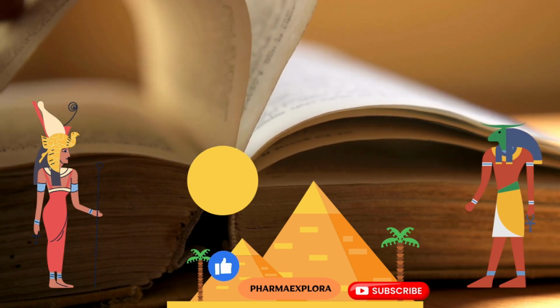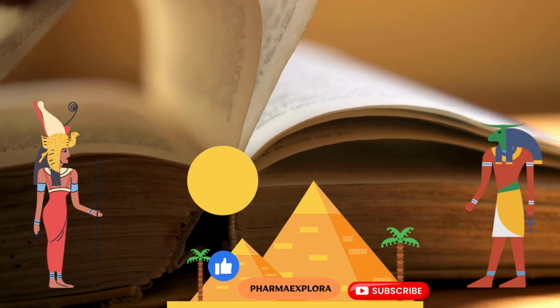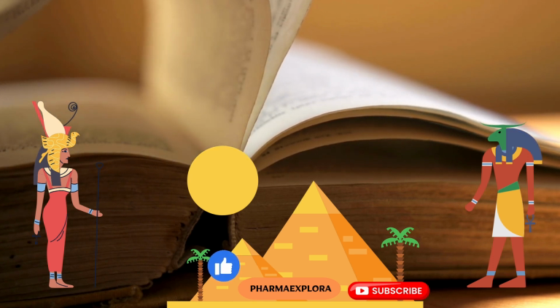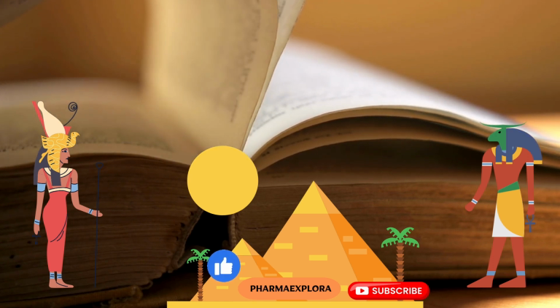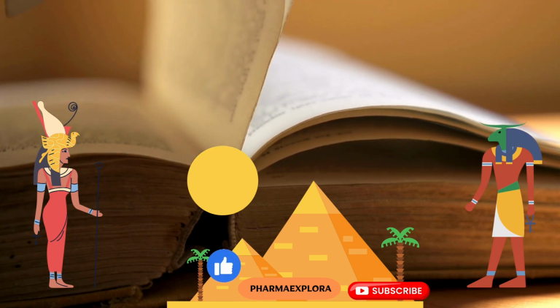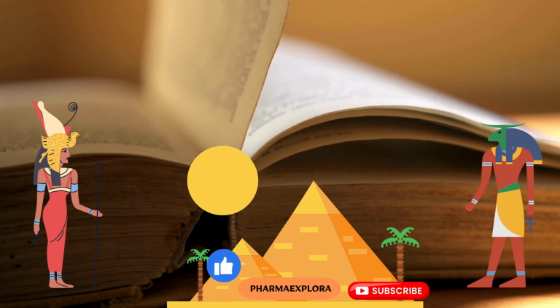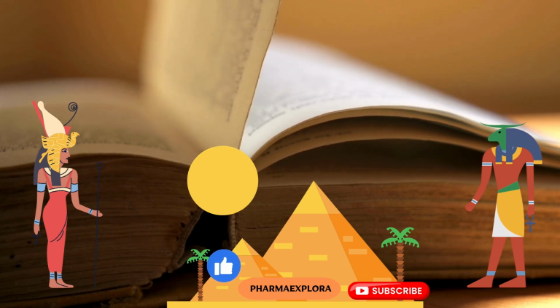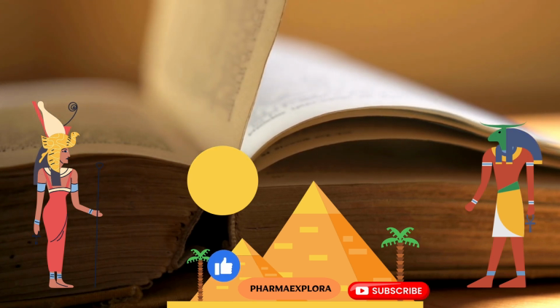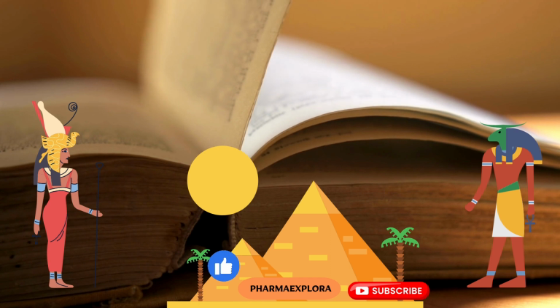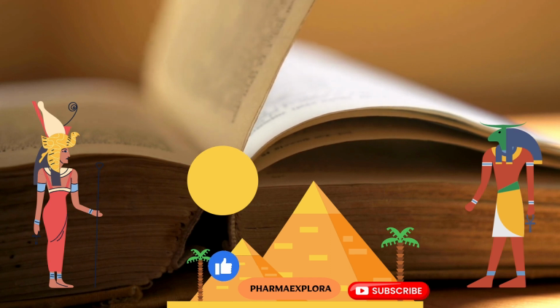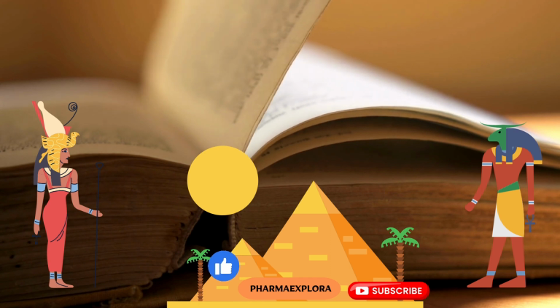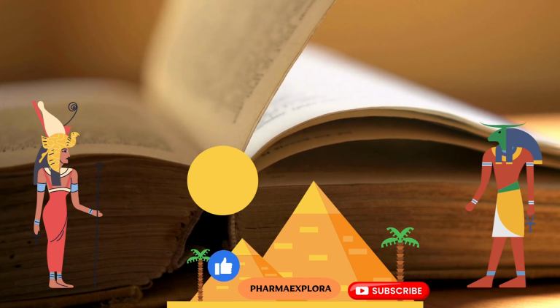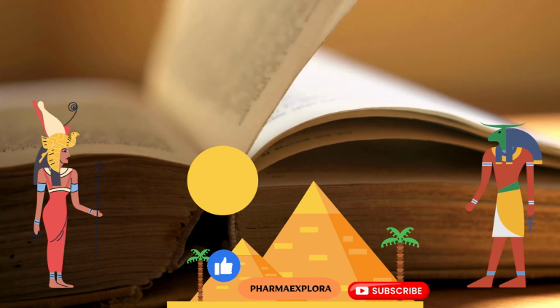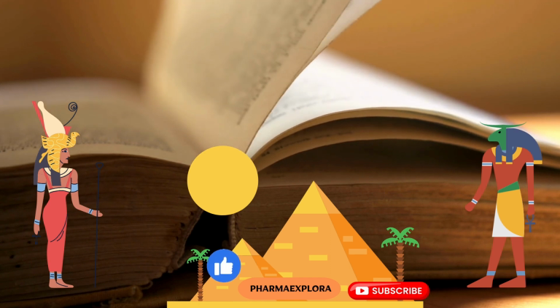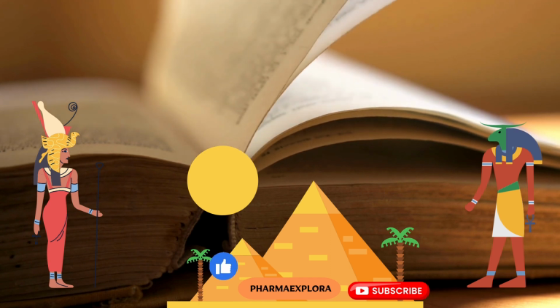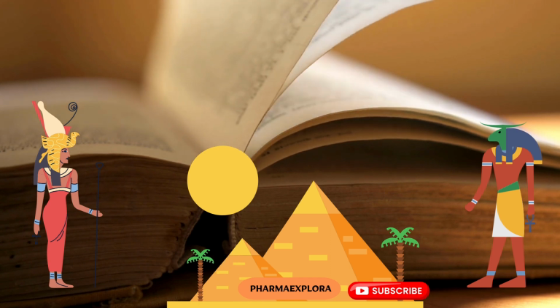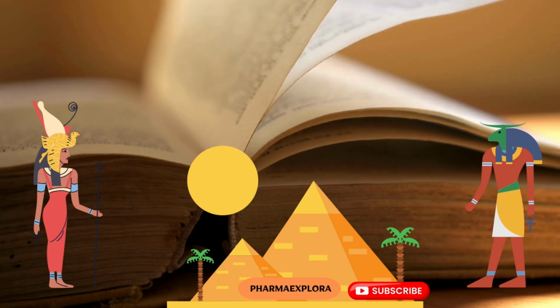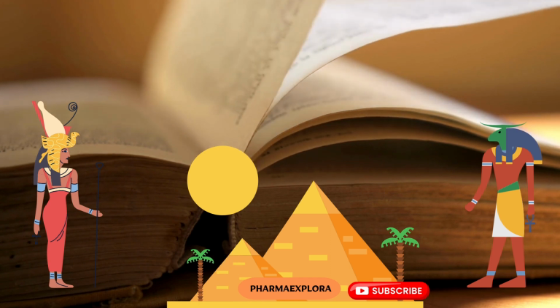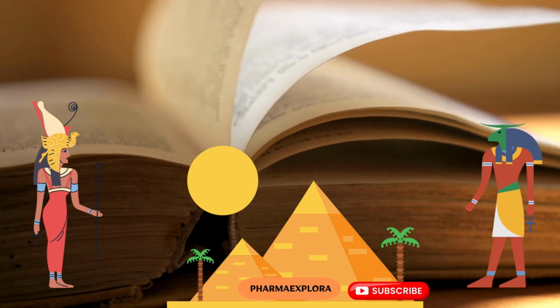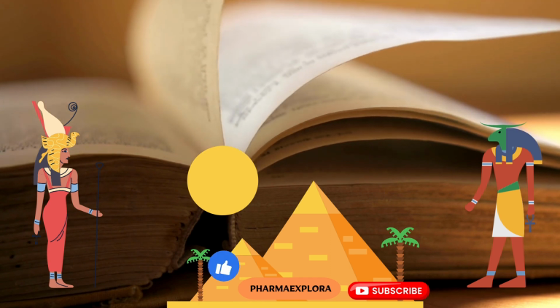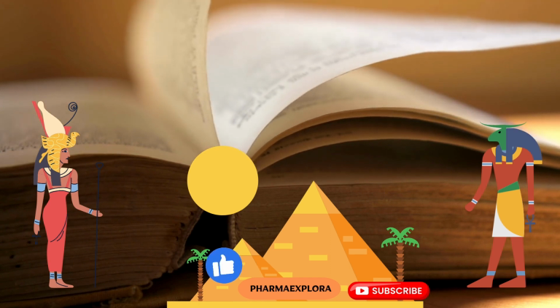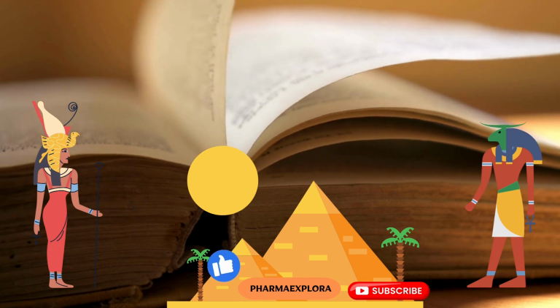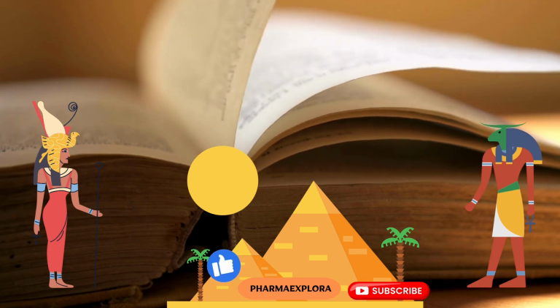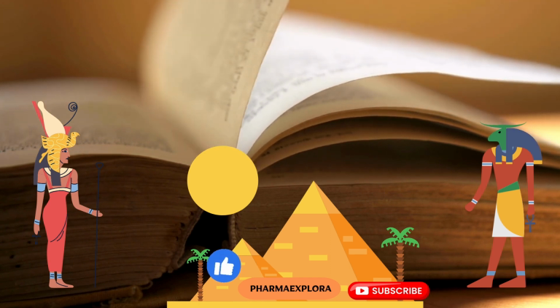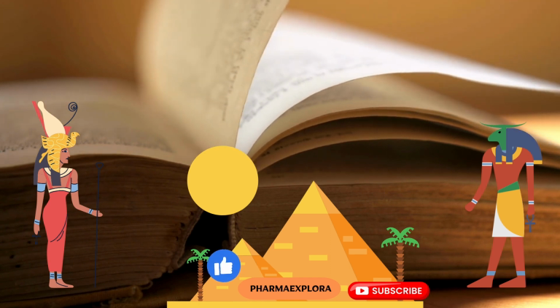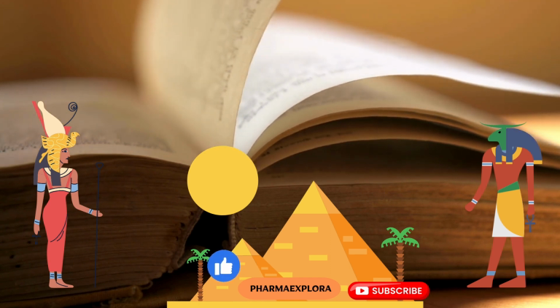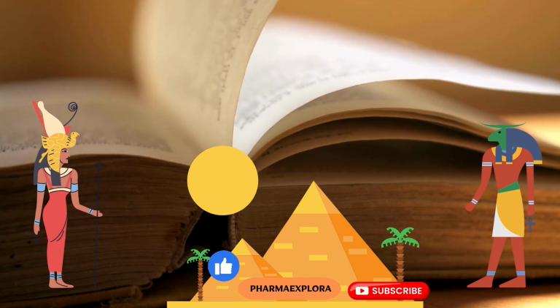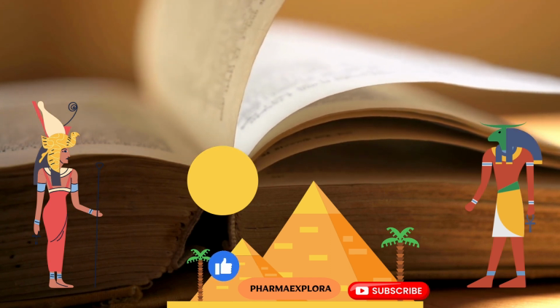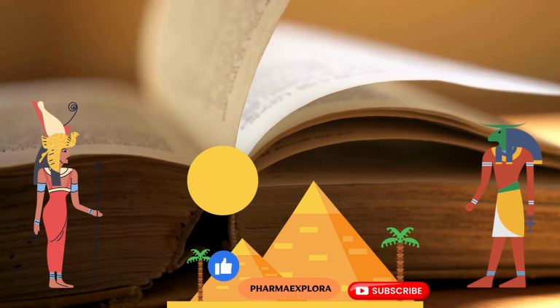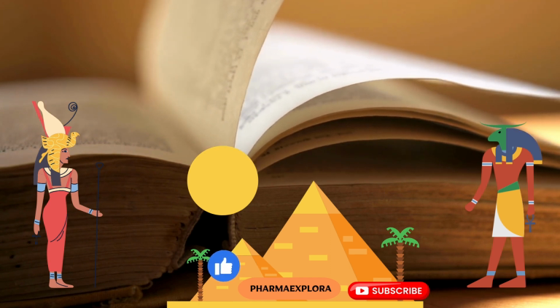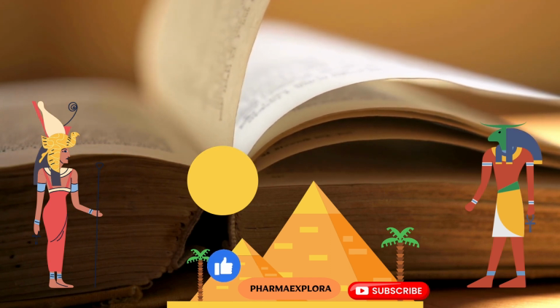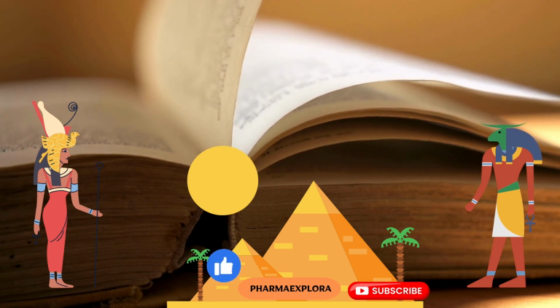Thanks for joining Pharma Explorer today. Let's meet again with another interesting video. Thank you.